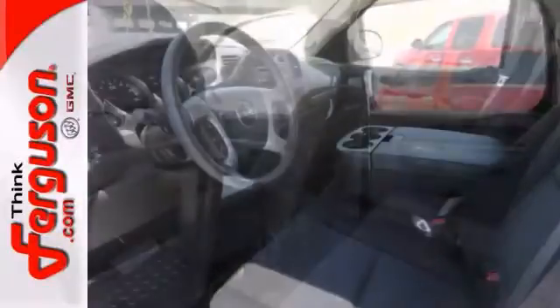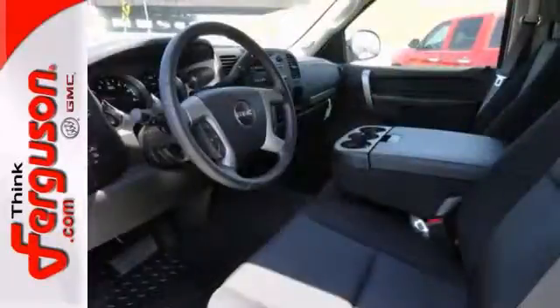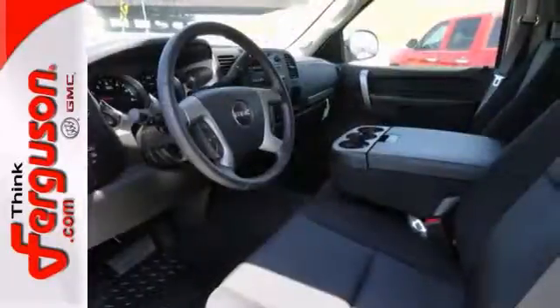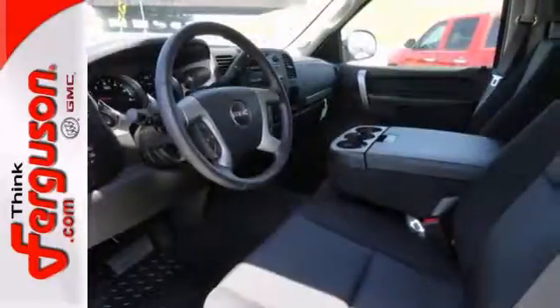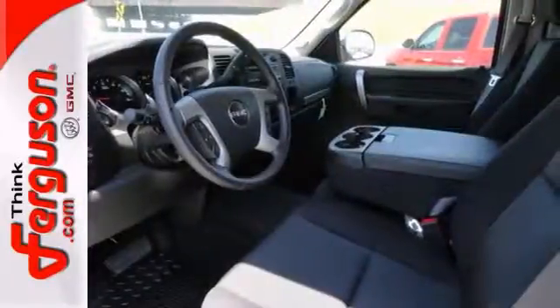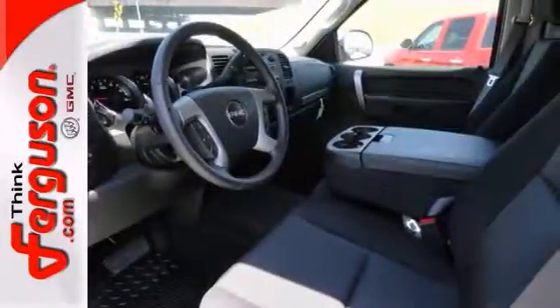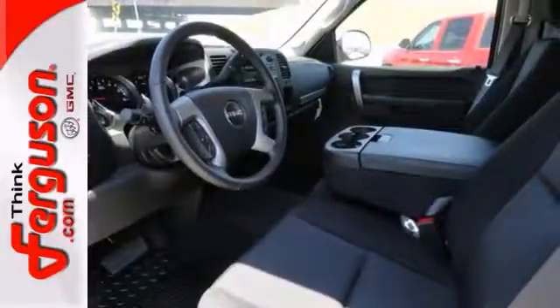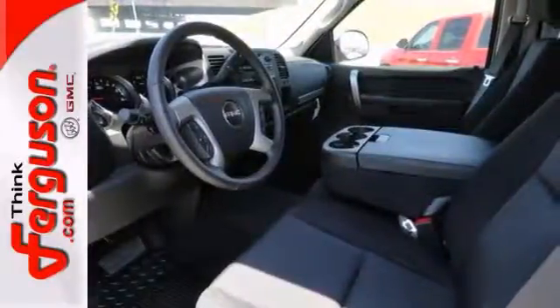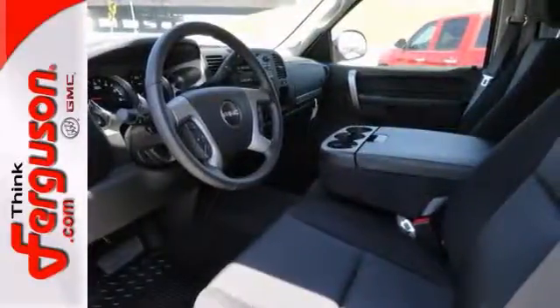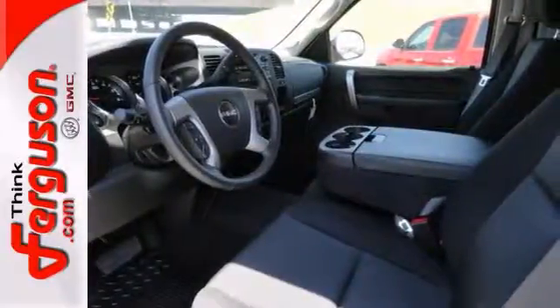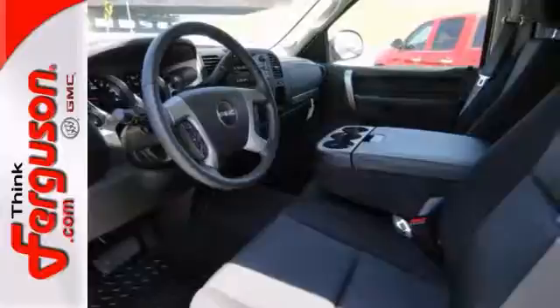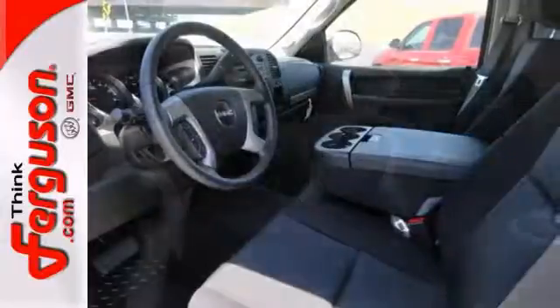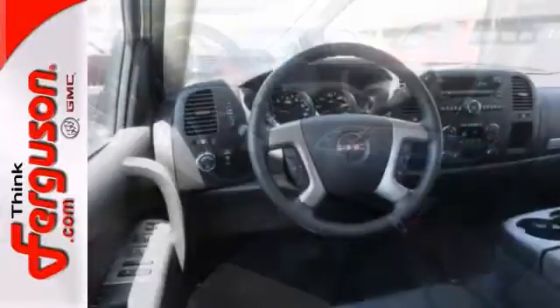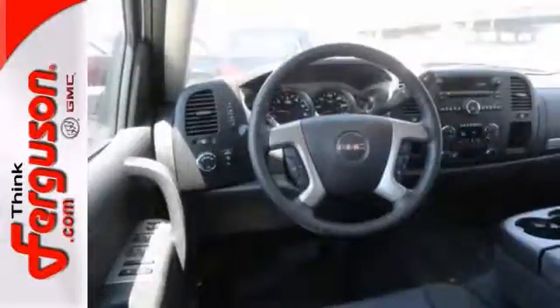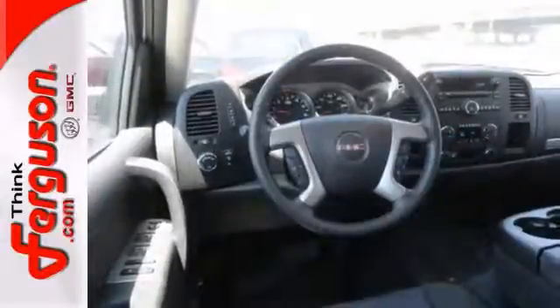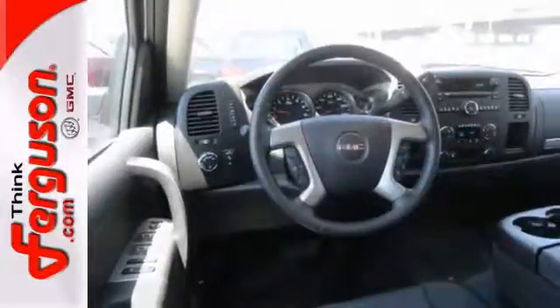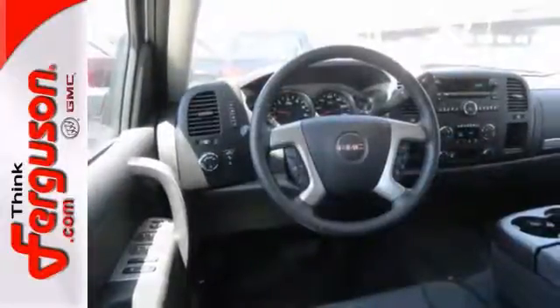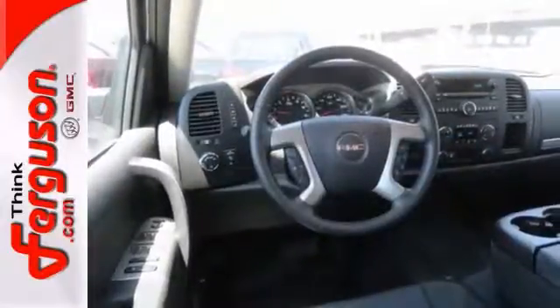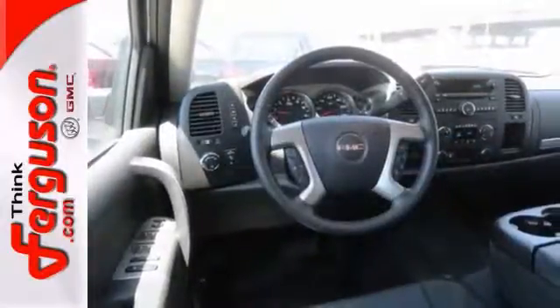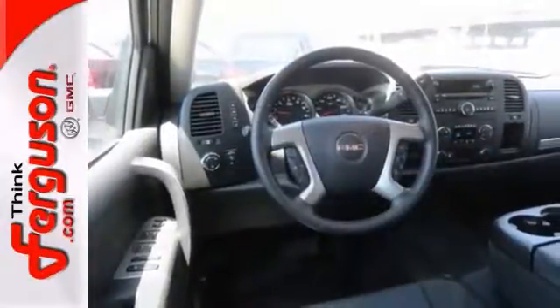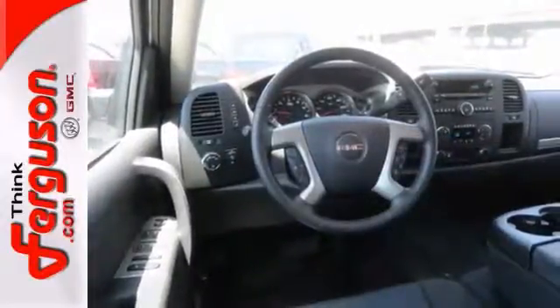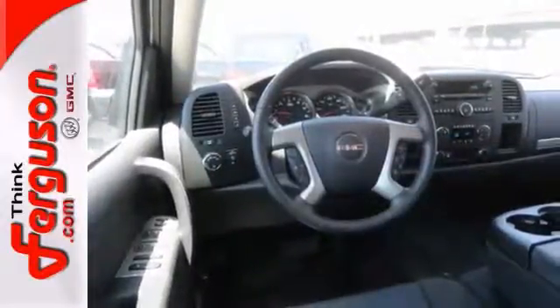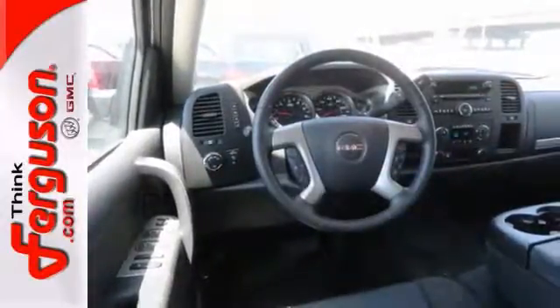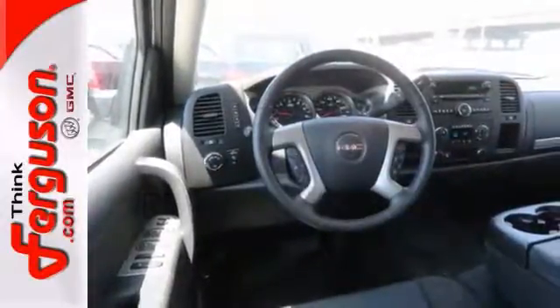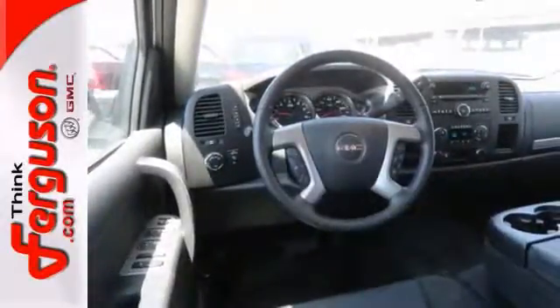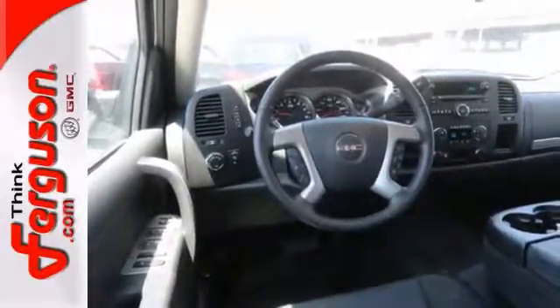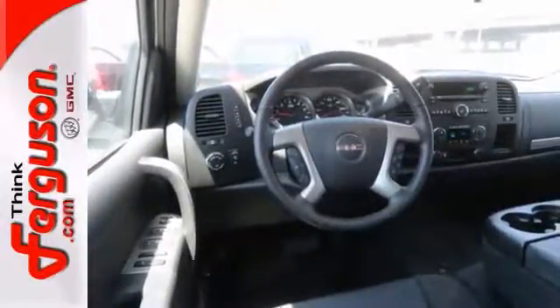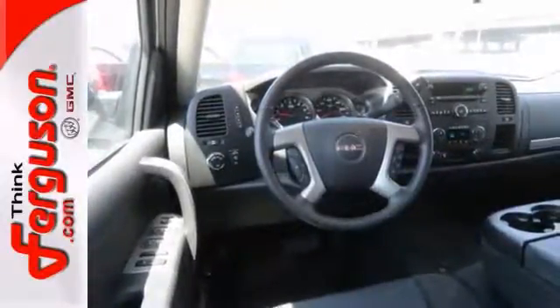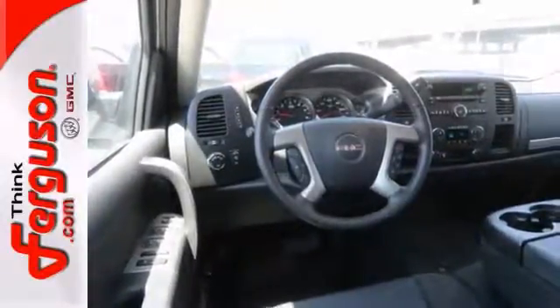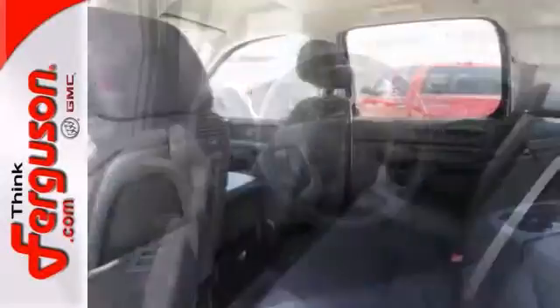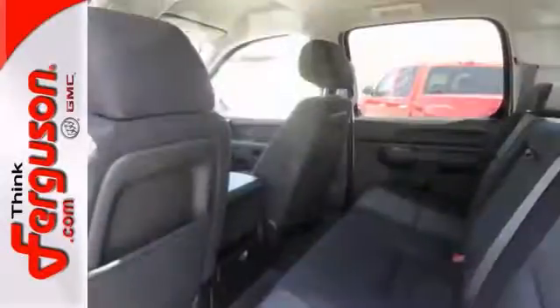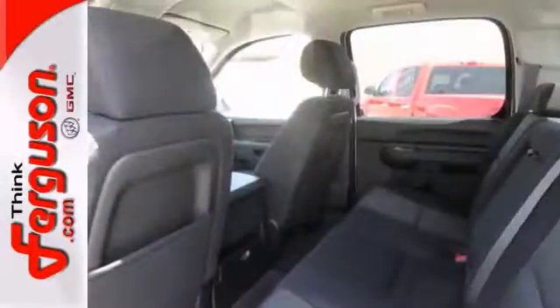Features include a trailer hitch receiver, a bed liner, and traction control. It also has air conditioning and privacy glass.